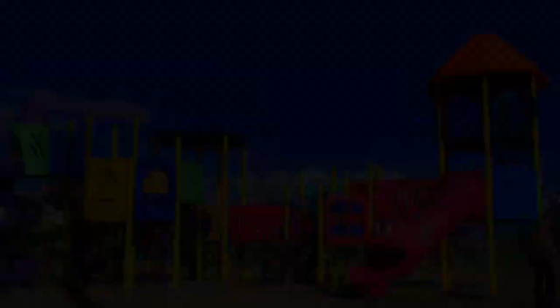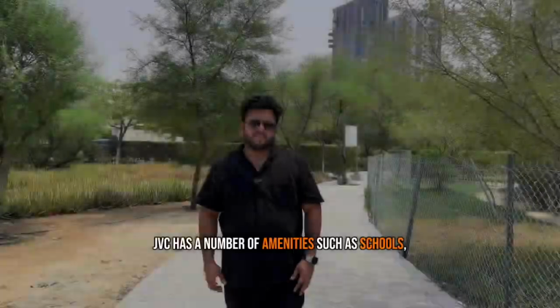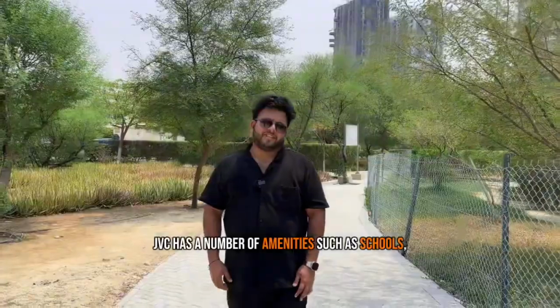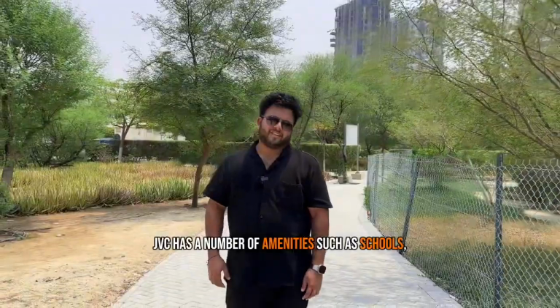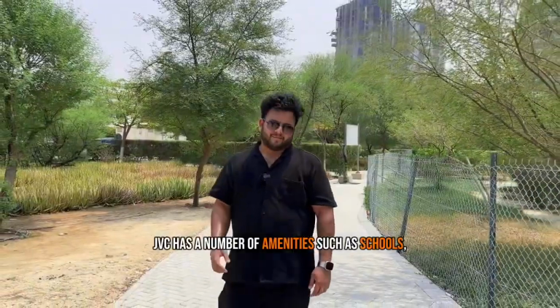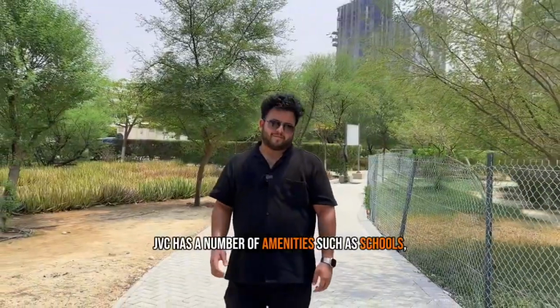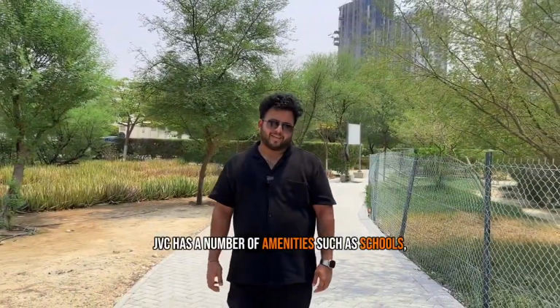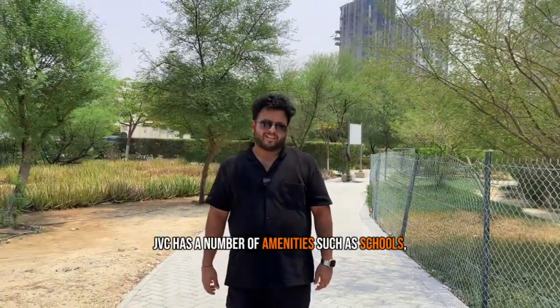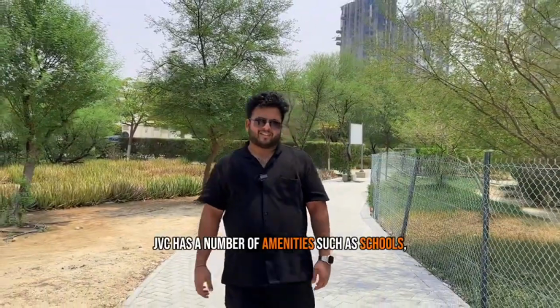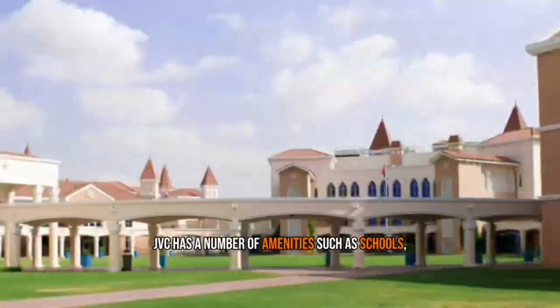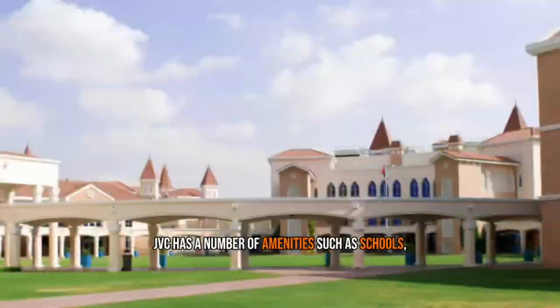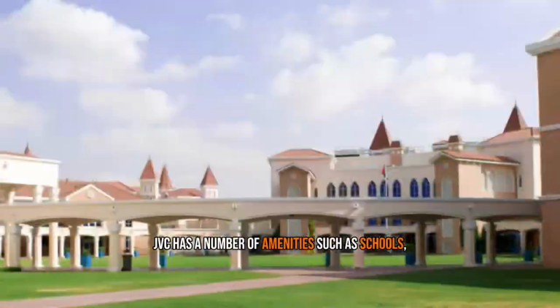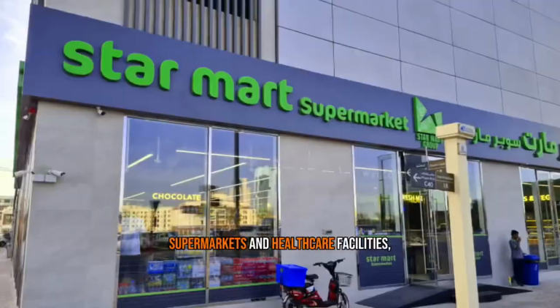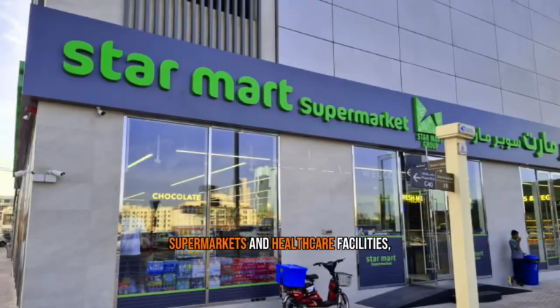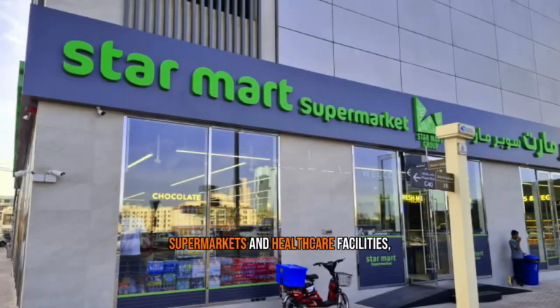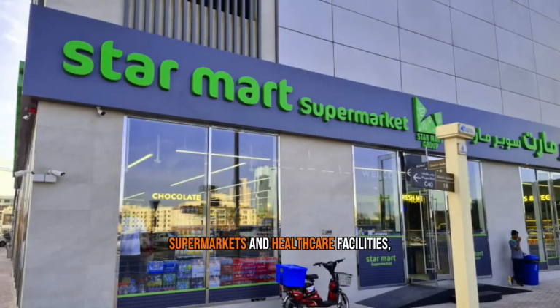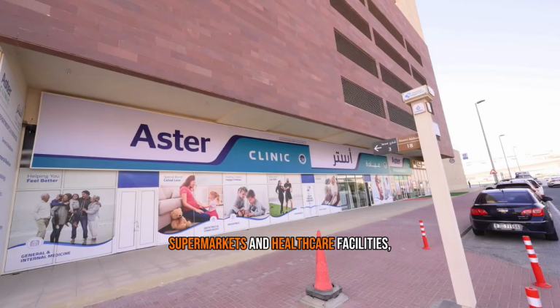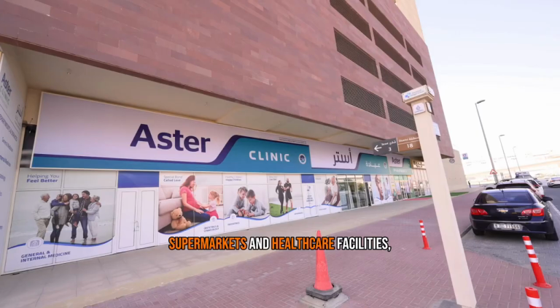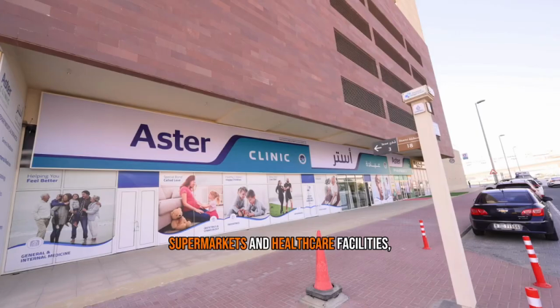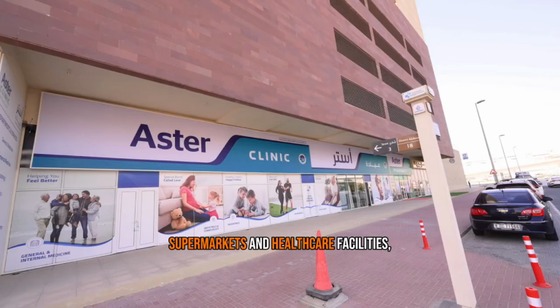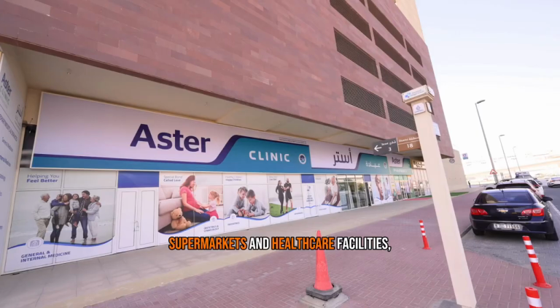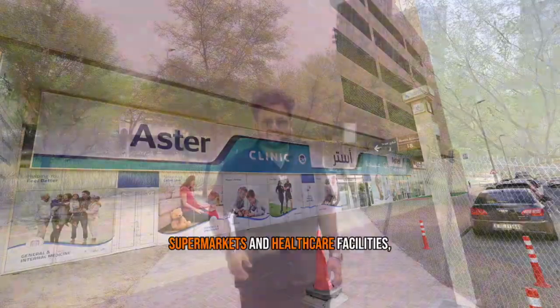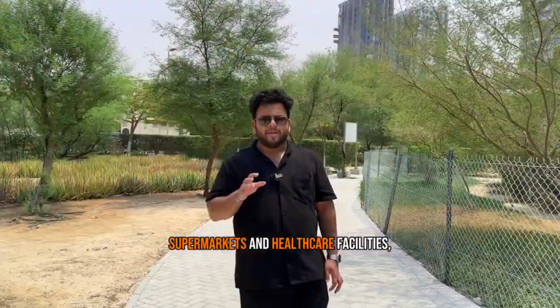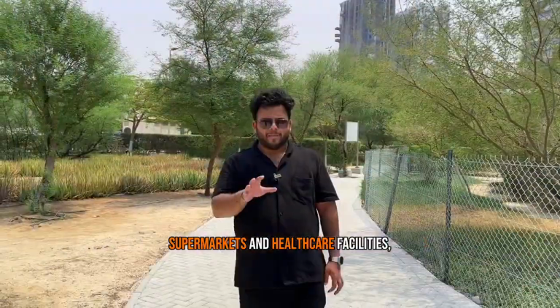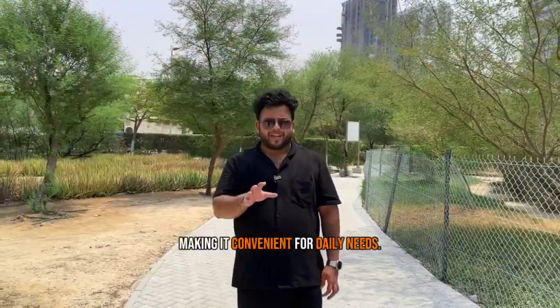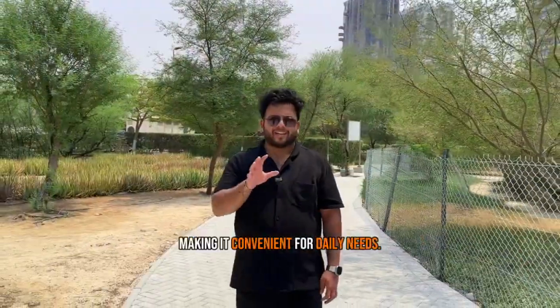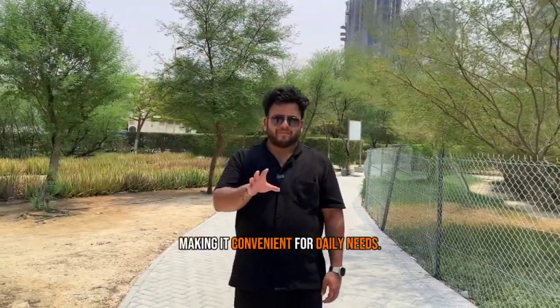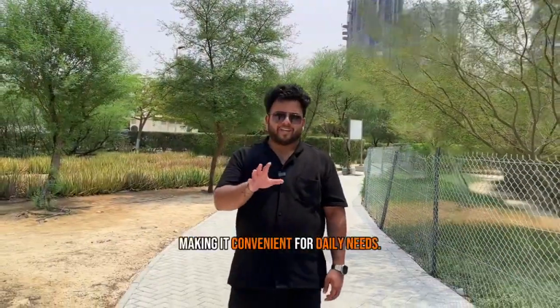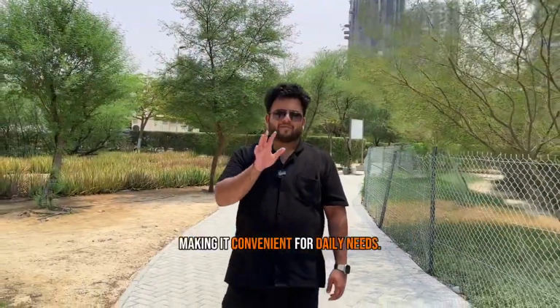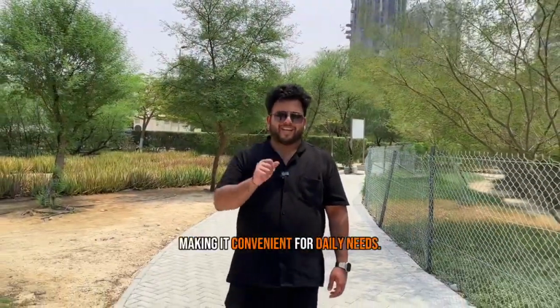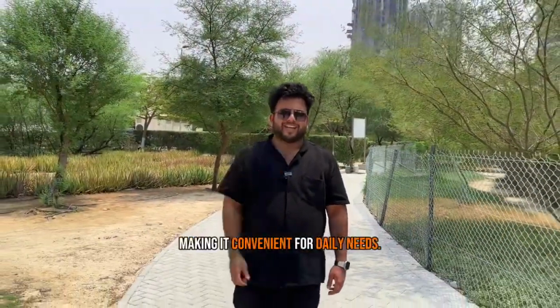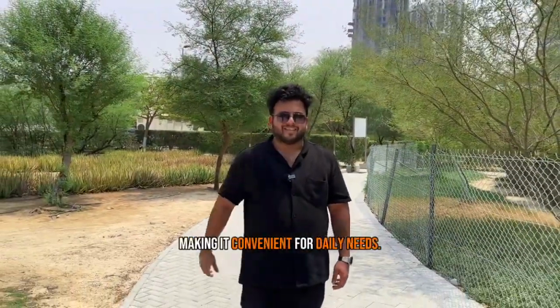JVC has a number of amenities such as schools, supermarkets, and healthcare facilities, making it convenient for daily needs.